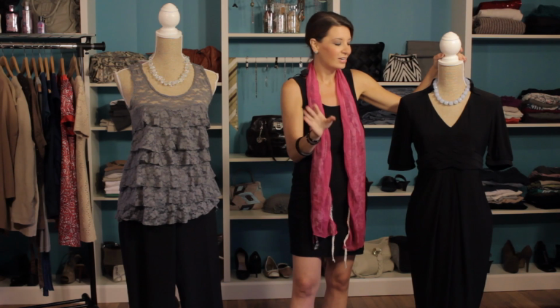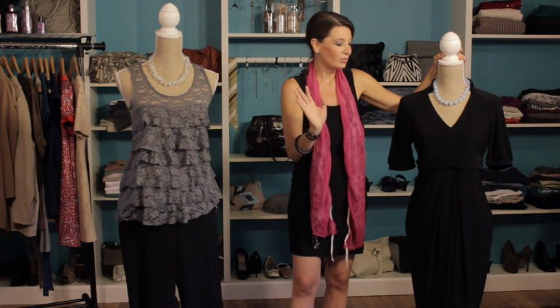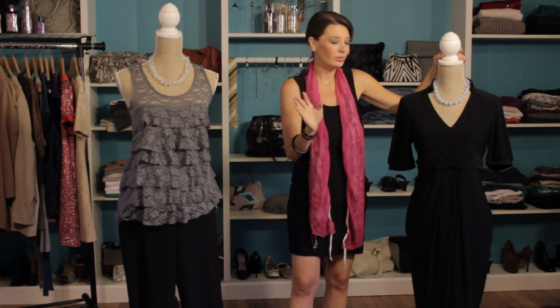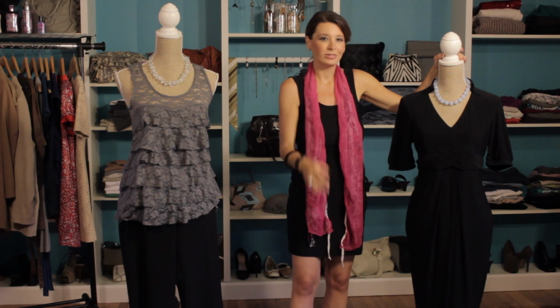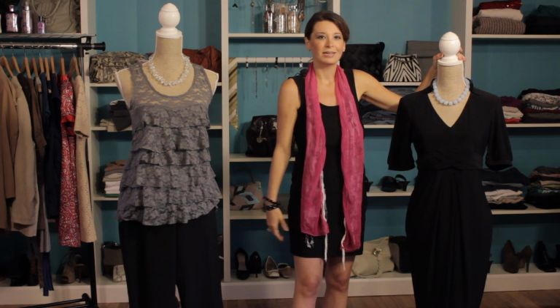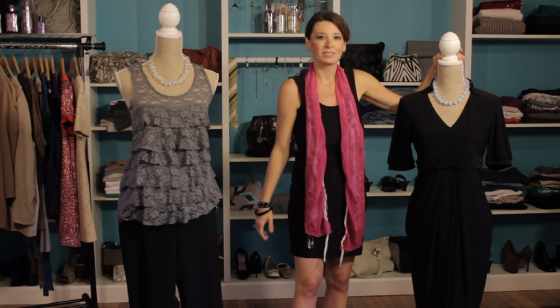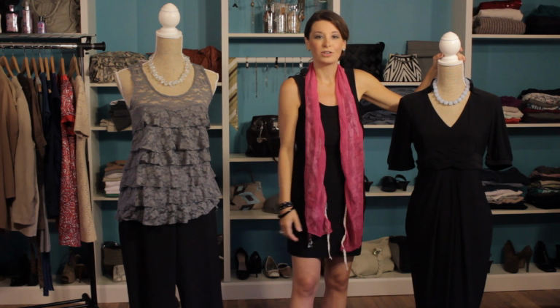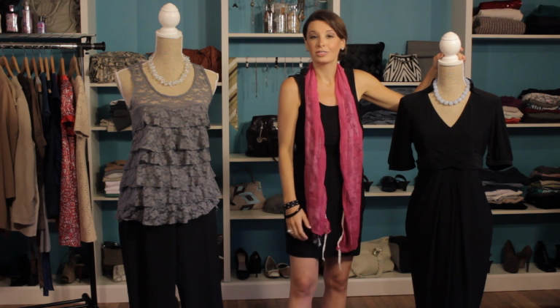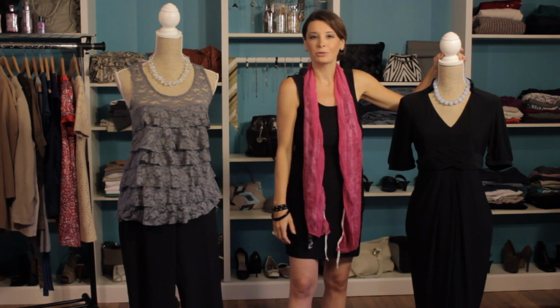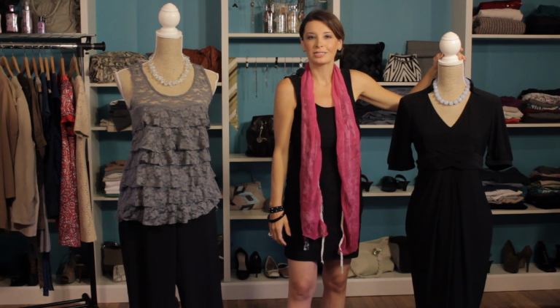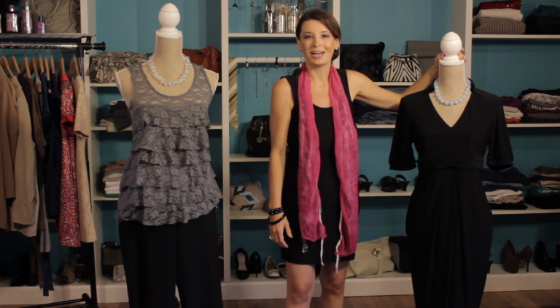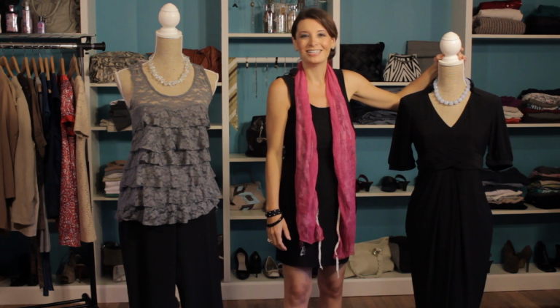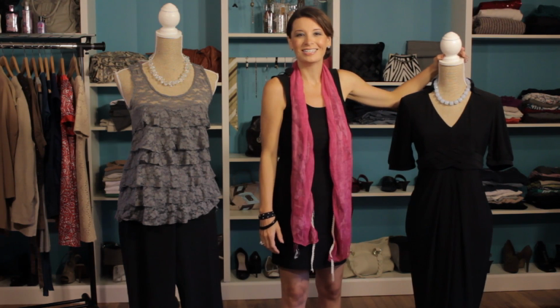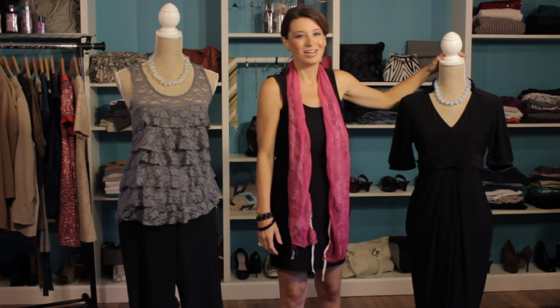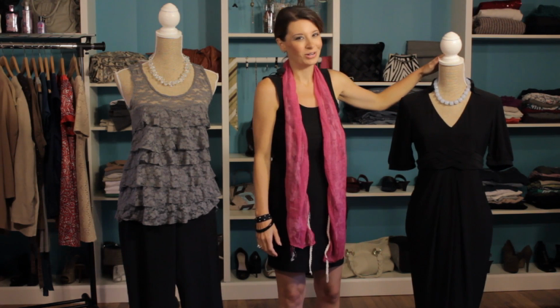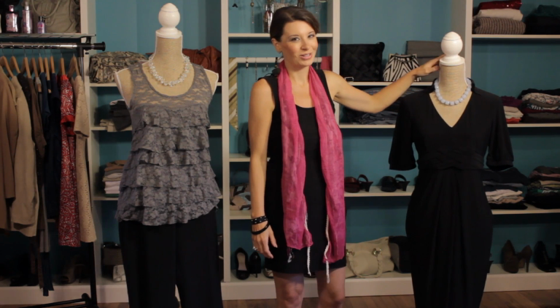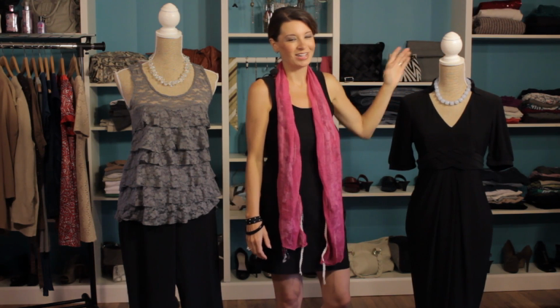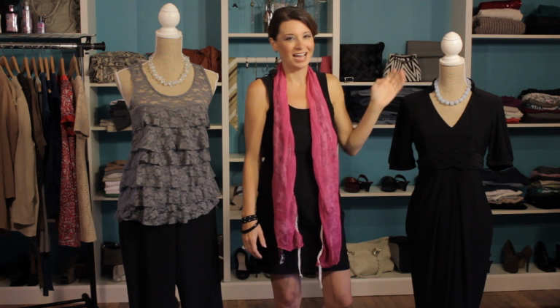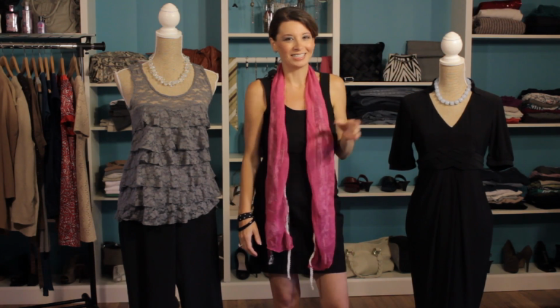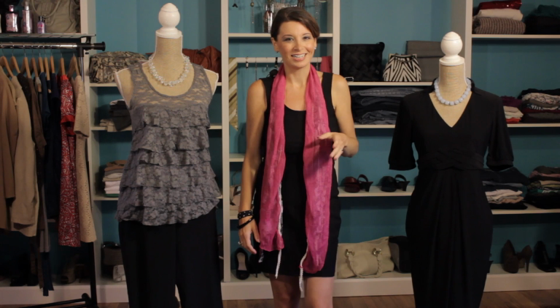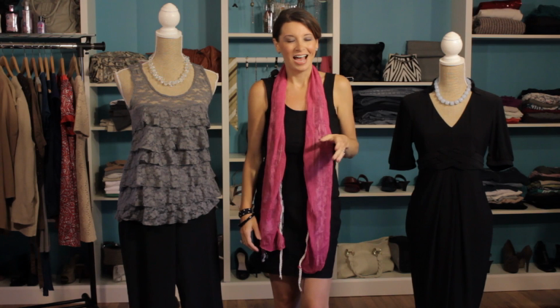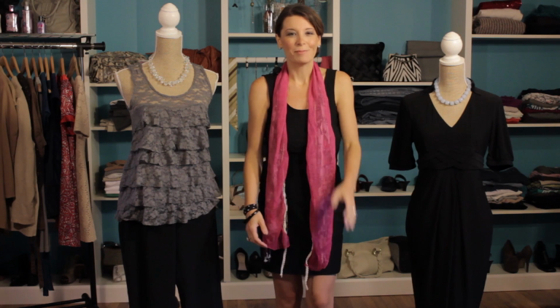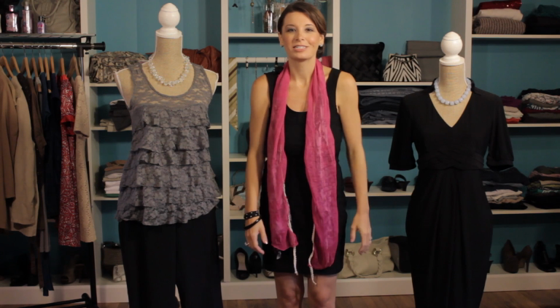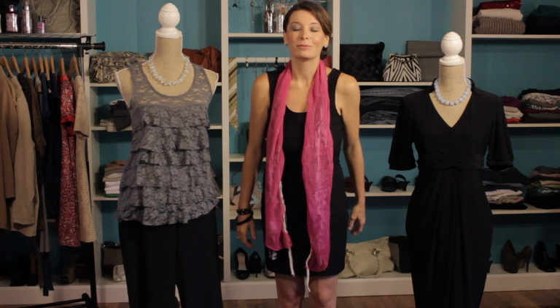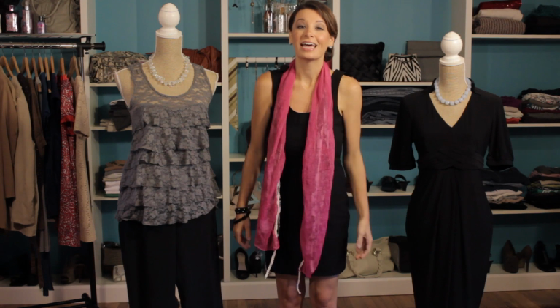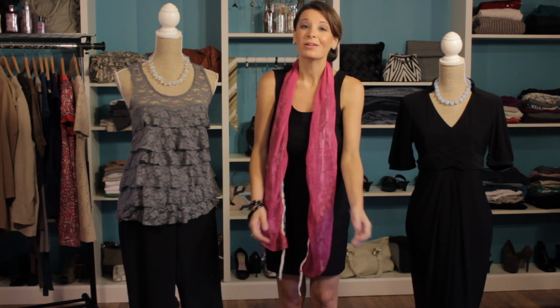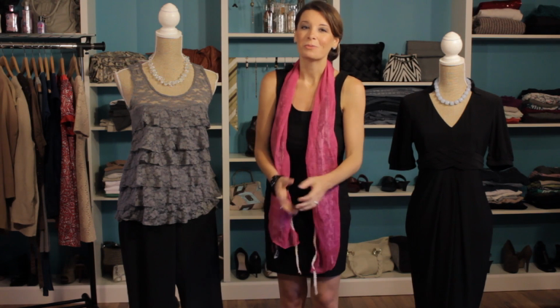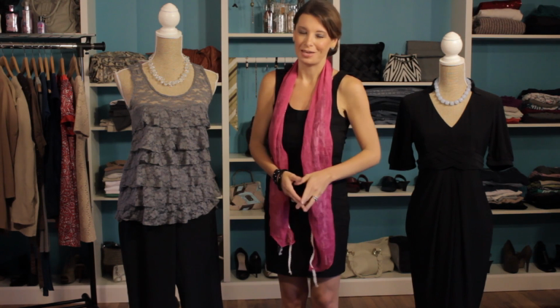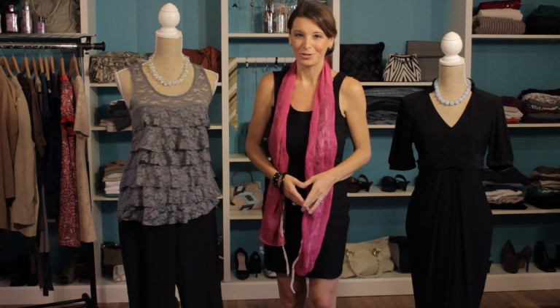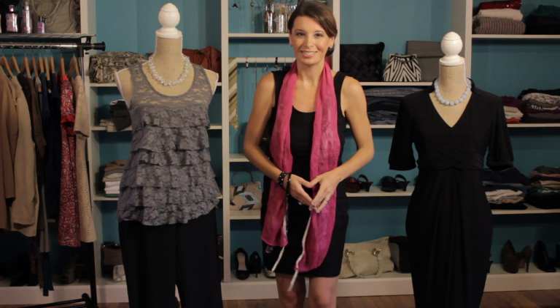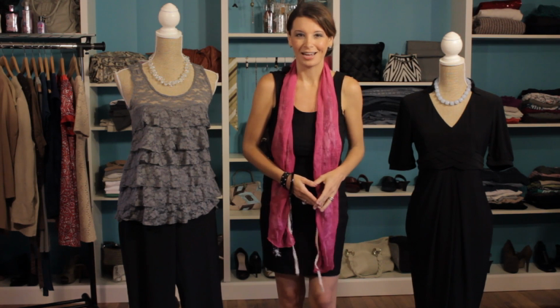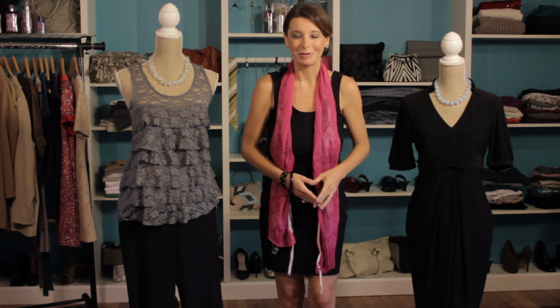So use those tips for your simple dress-up ideas, and I know you're going to look fantastic. I'm Christy Prince-Hale with Impulse Design Group.